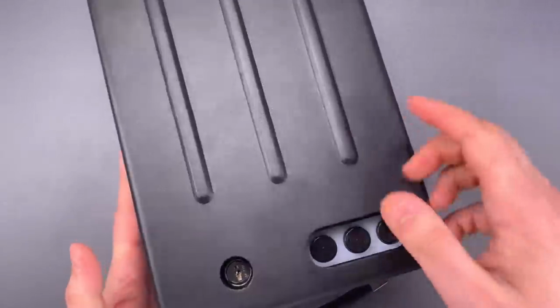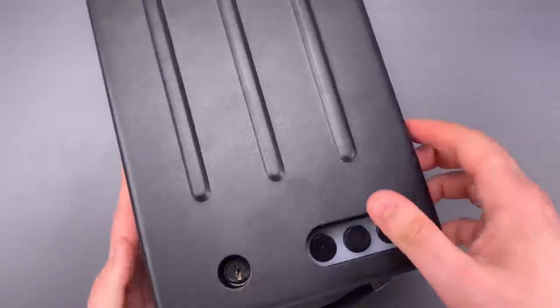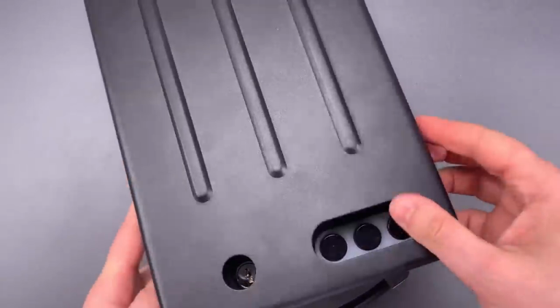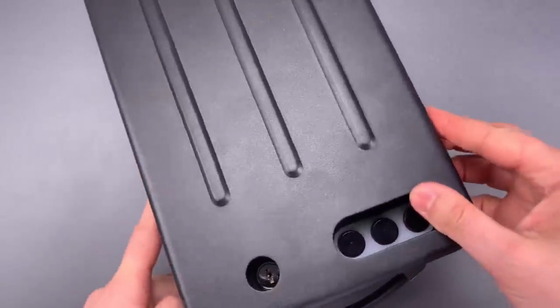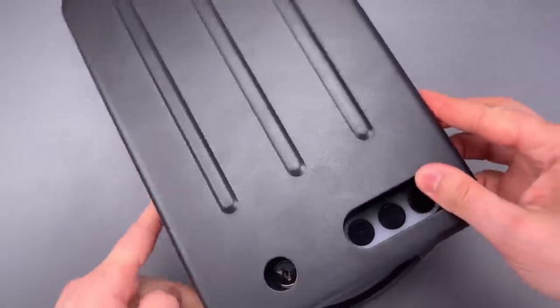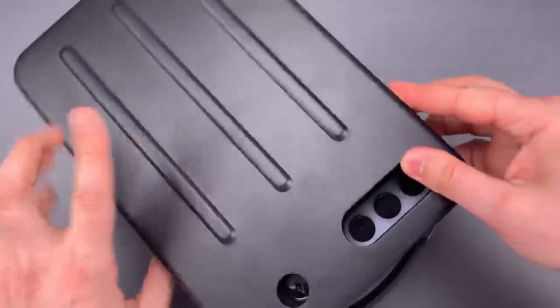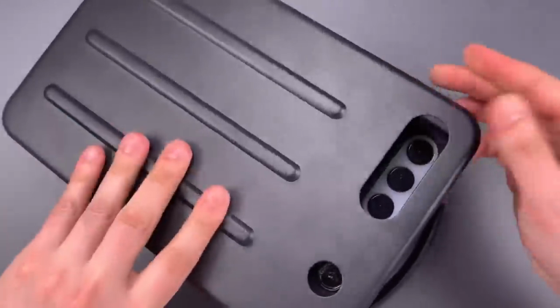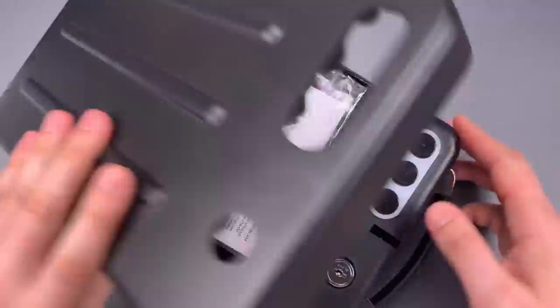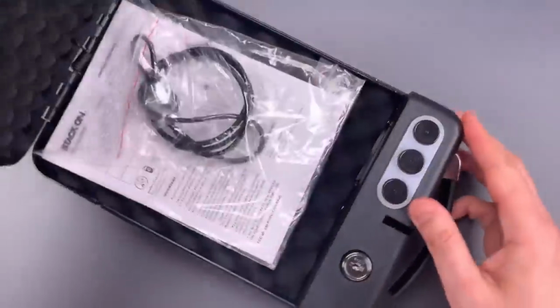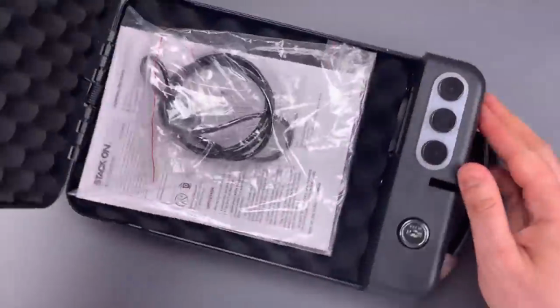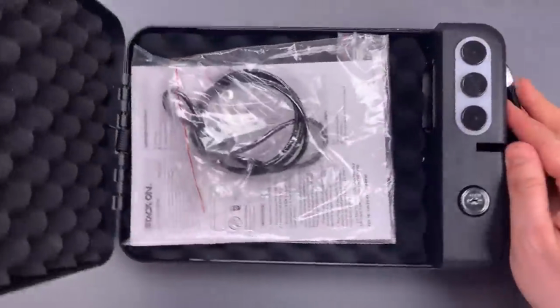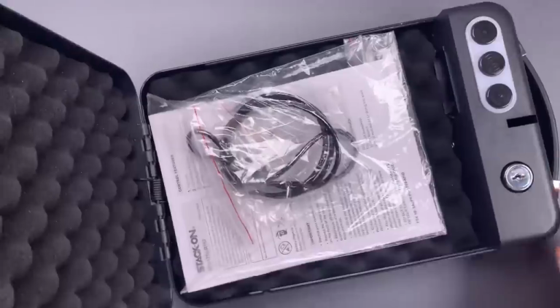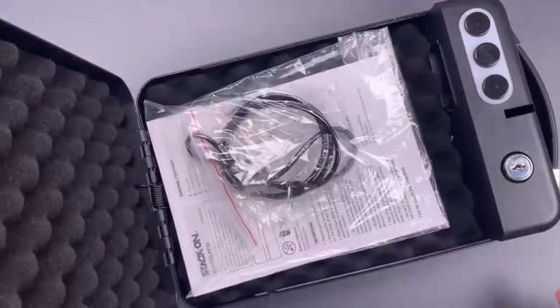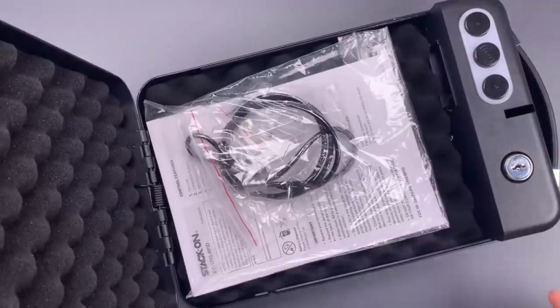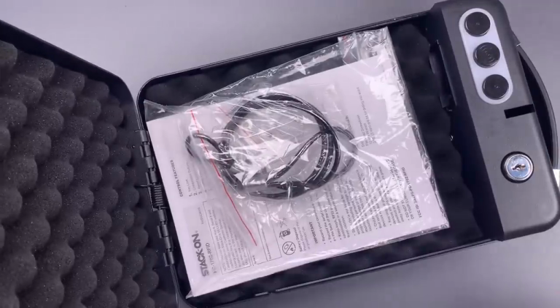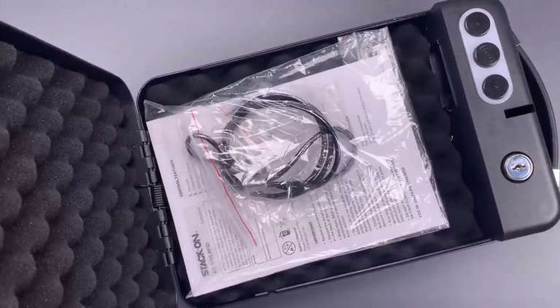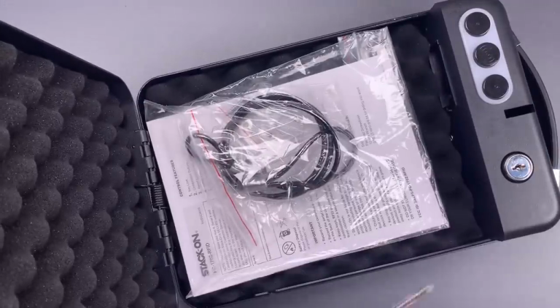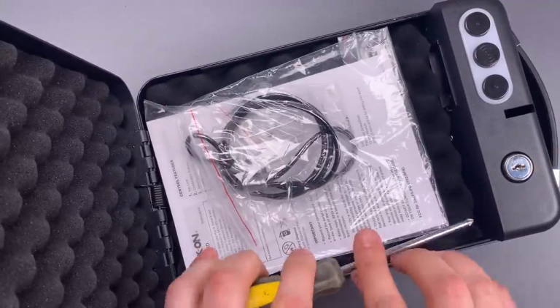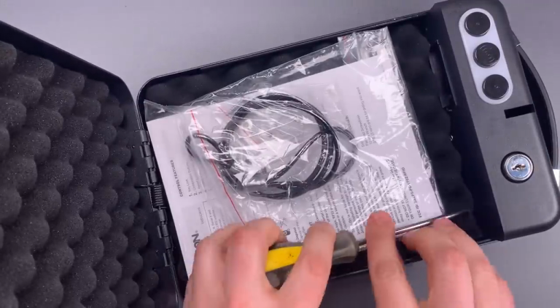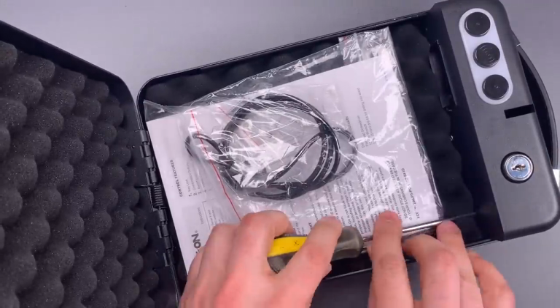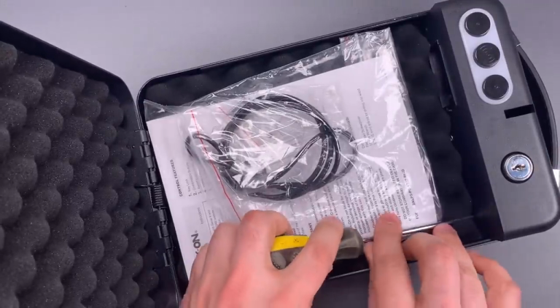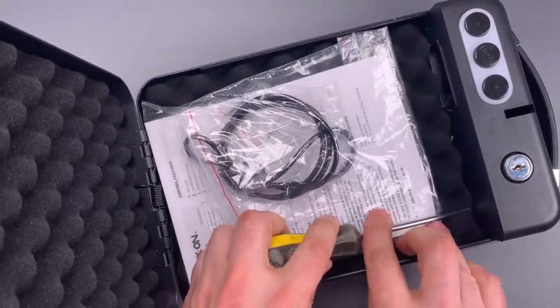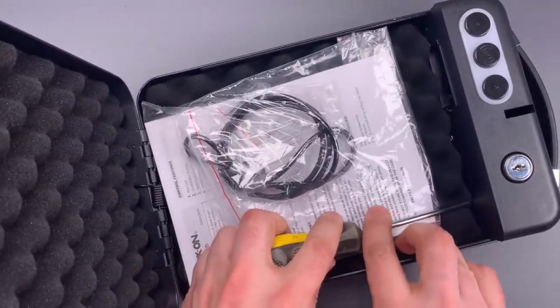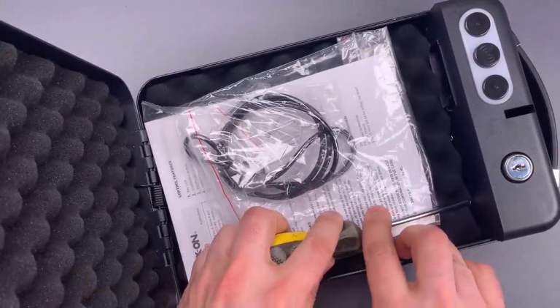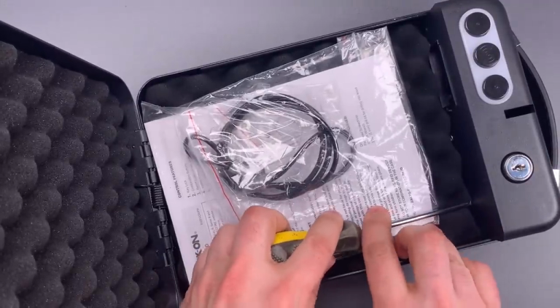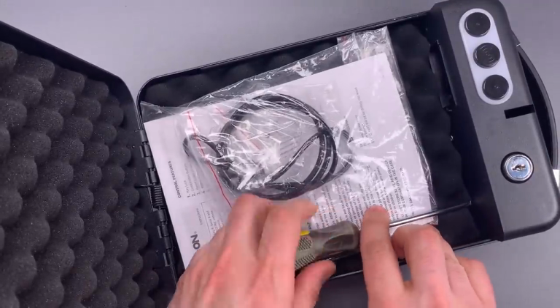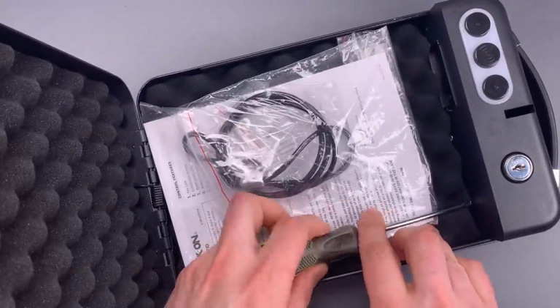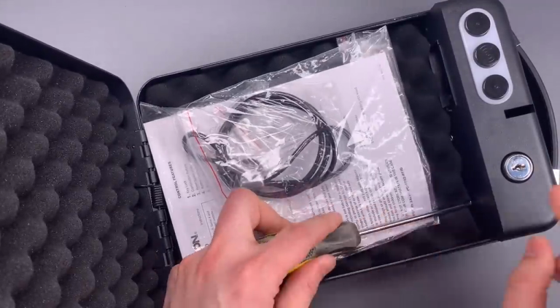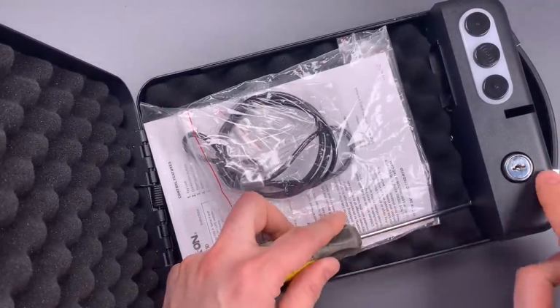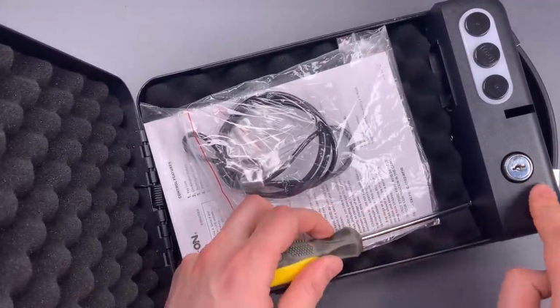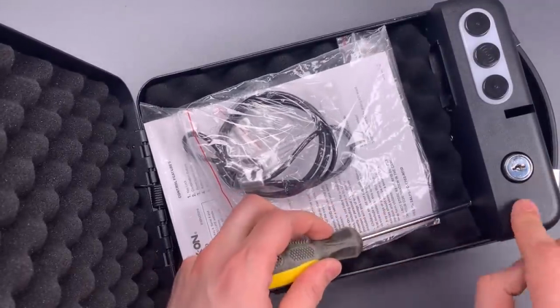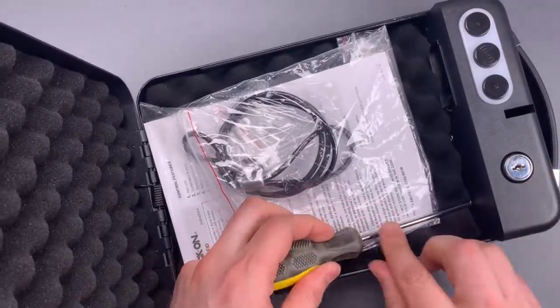Okay, let's take this apart now. There are three screws that allow us to remove this plastic cover.